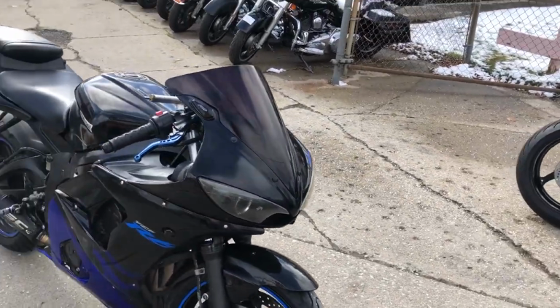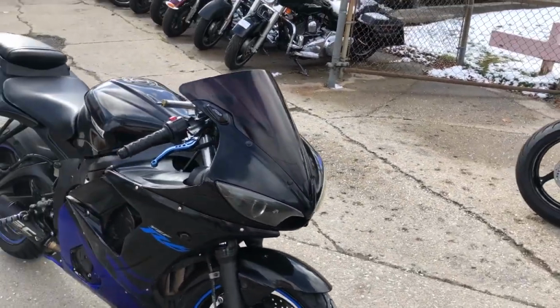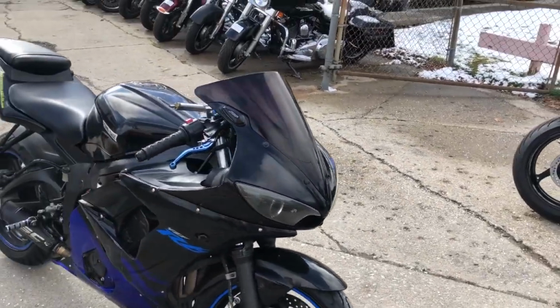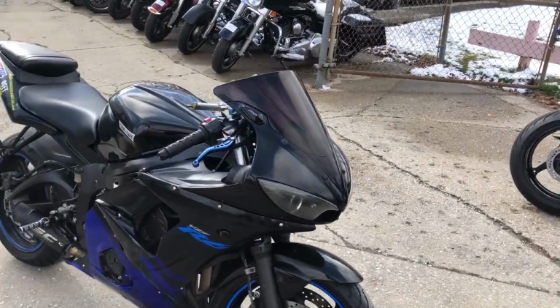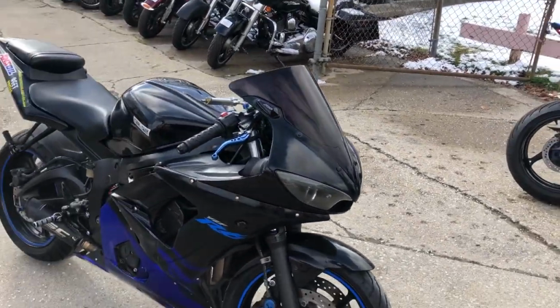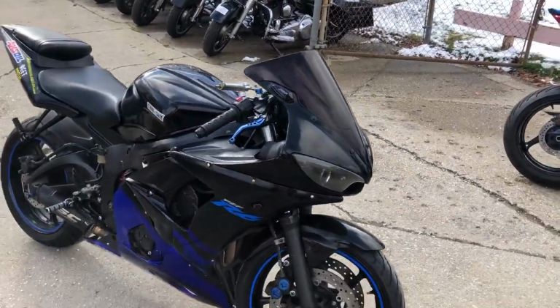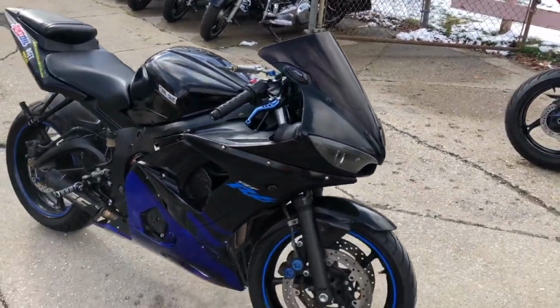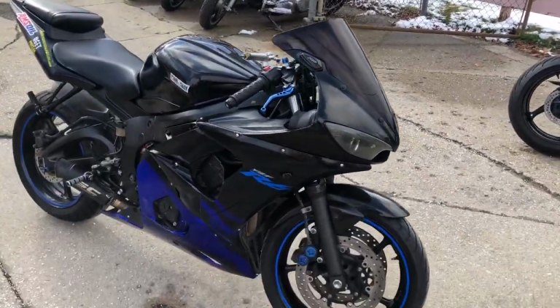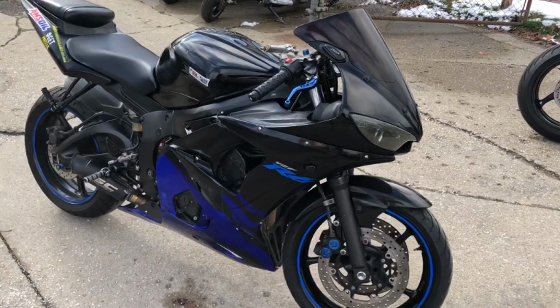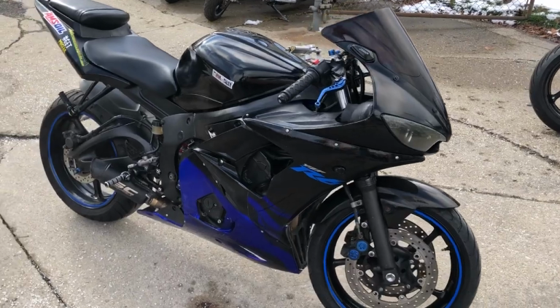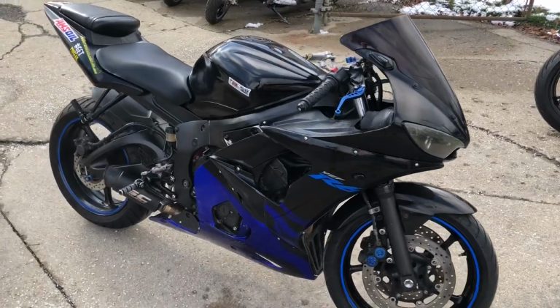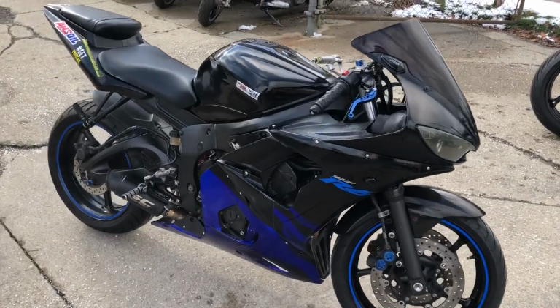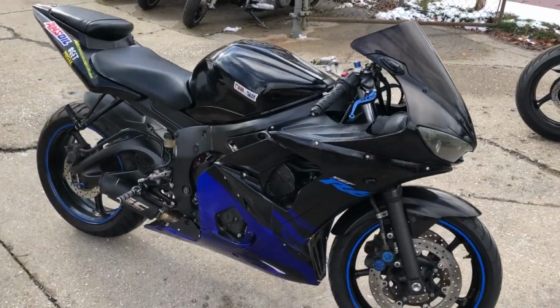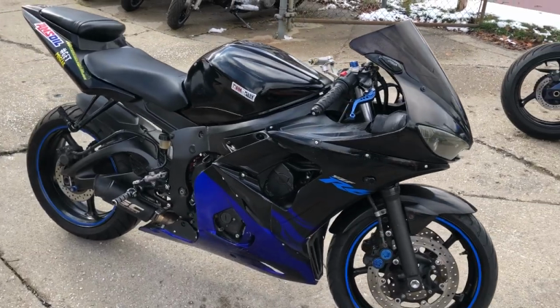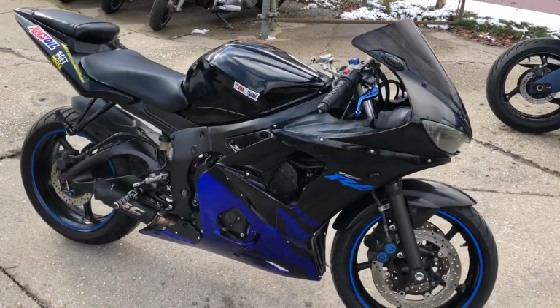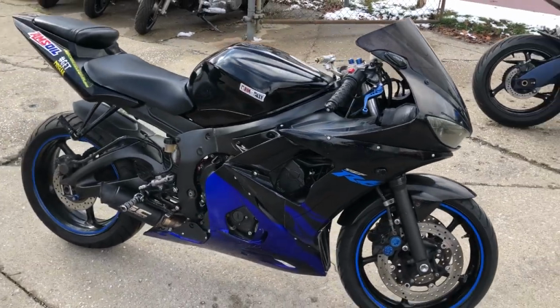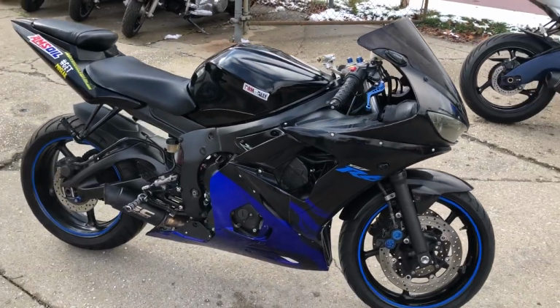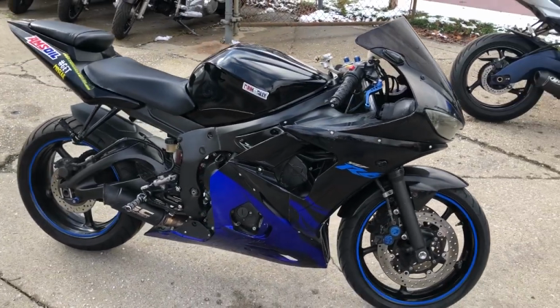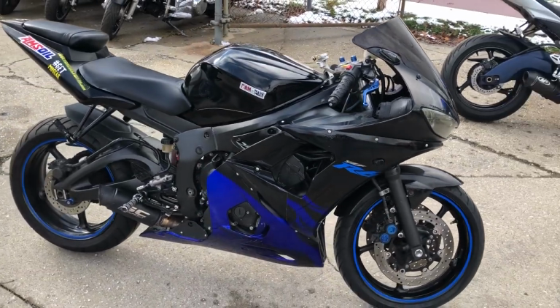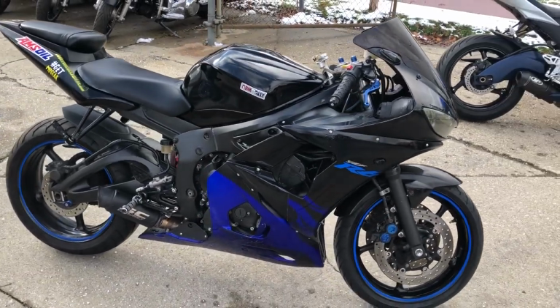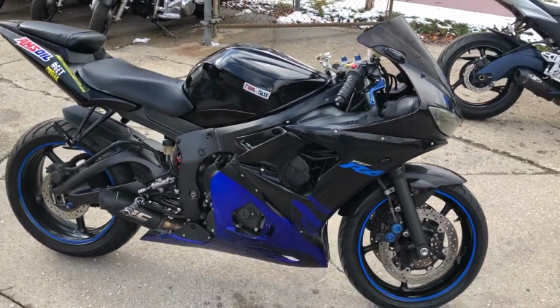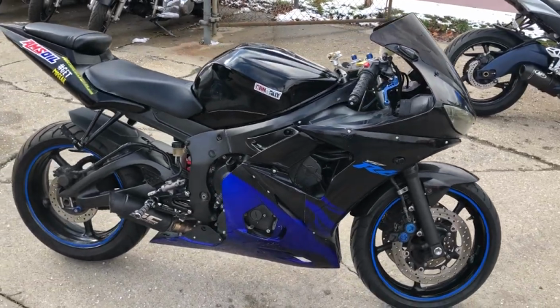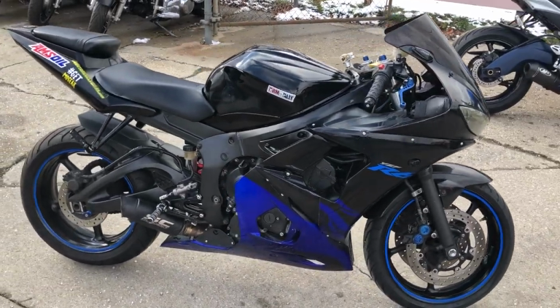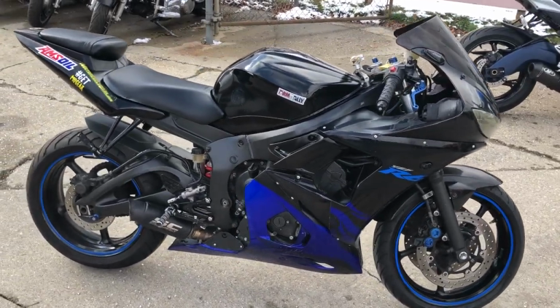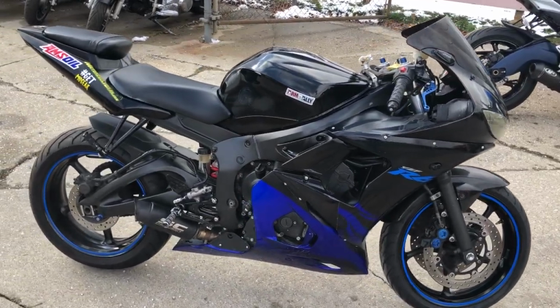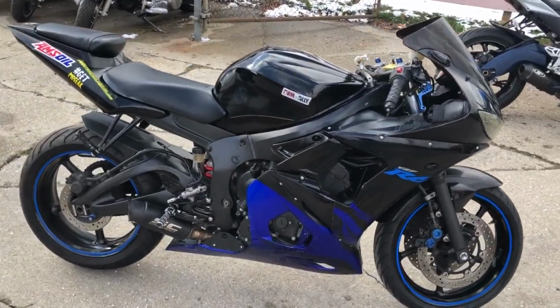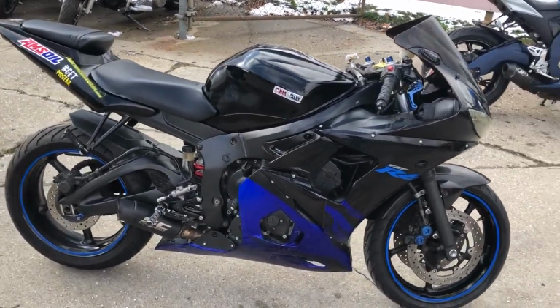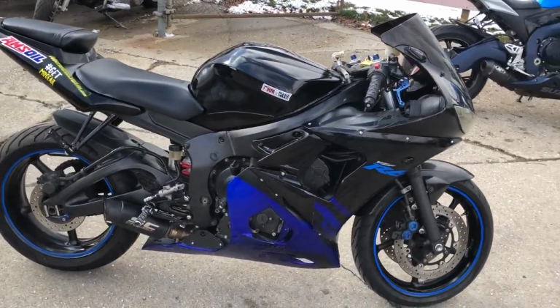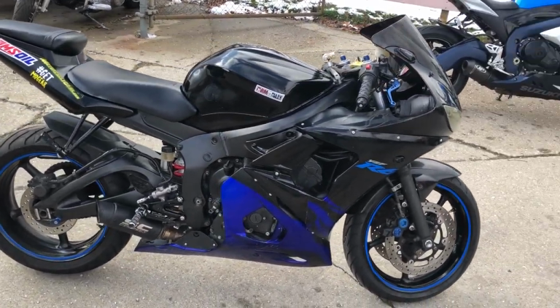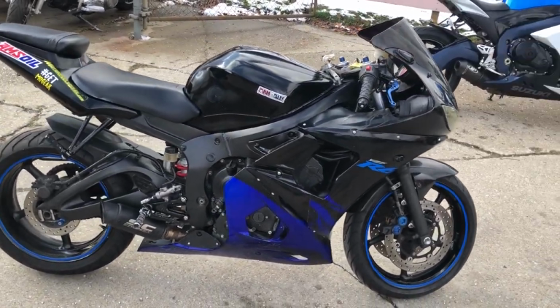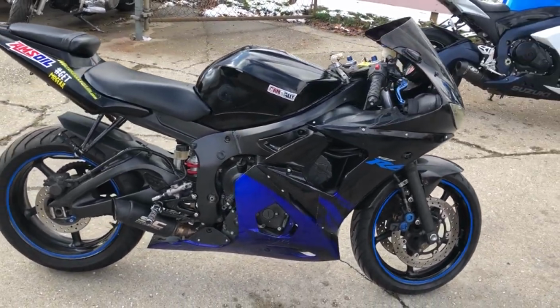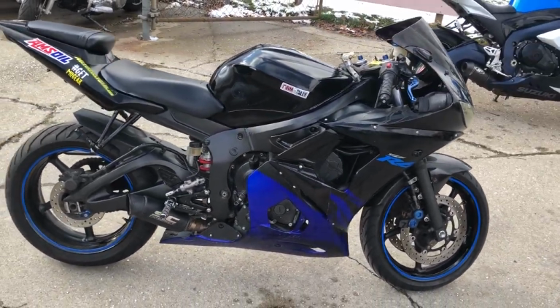Great bike for the money. Give us a call at 810-648-9500.